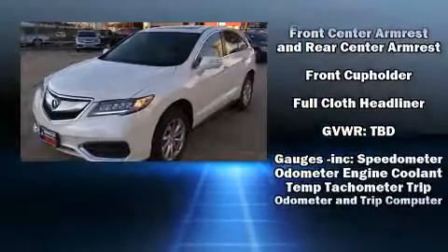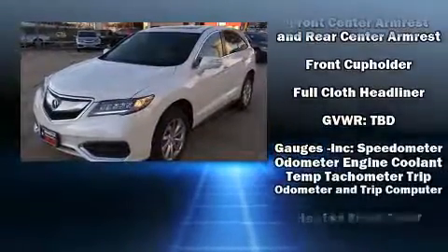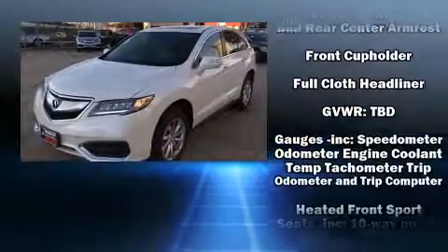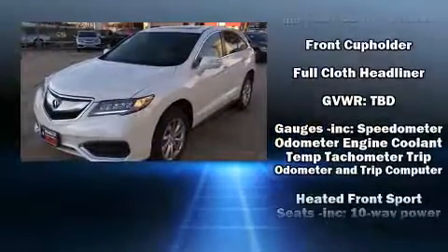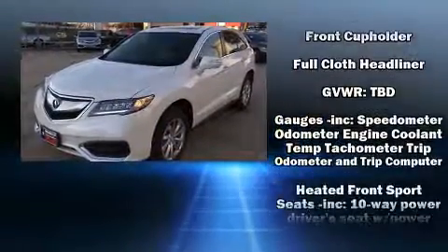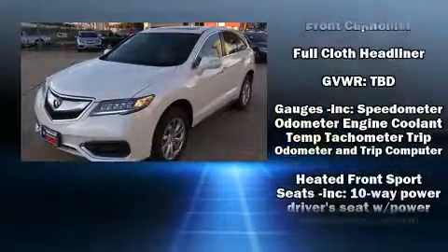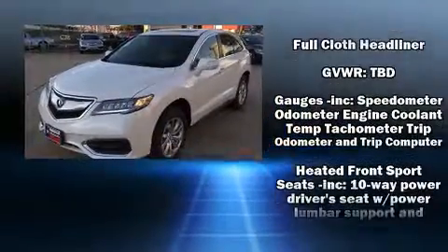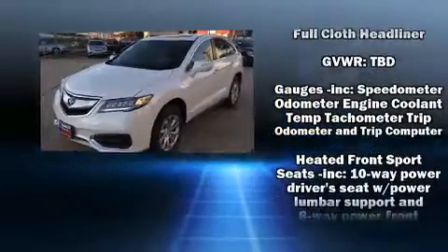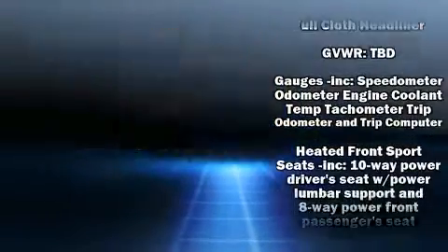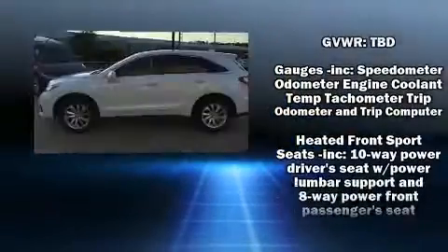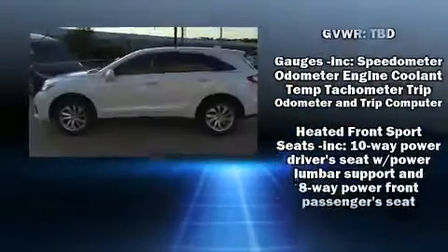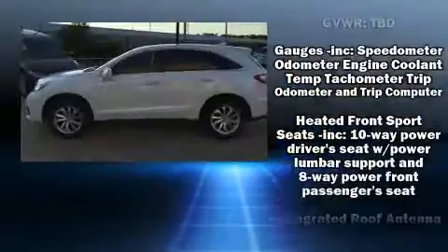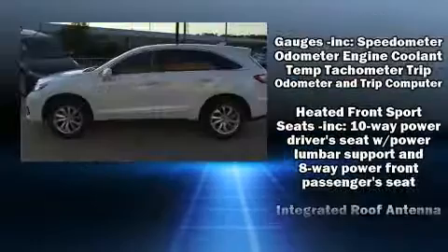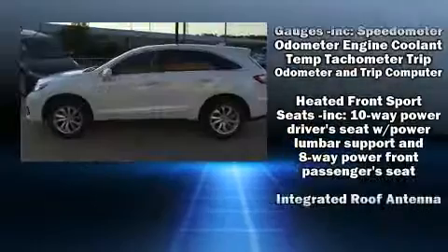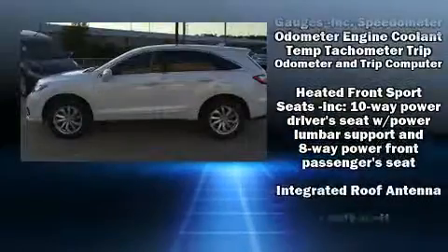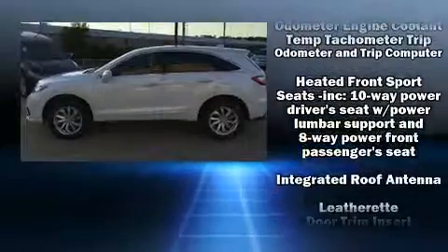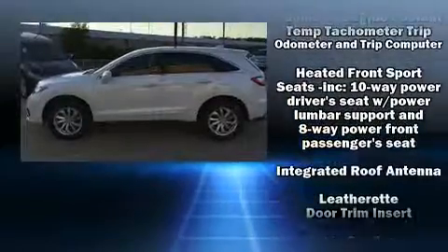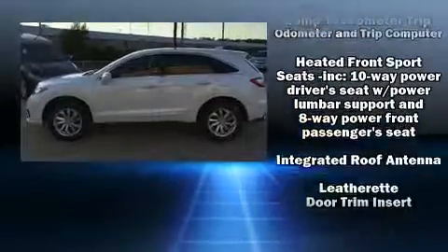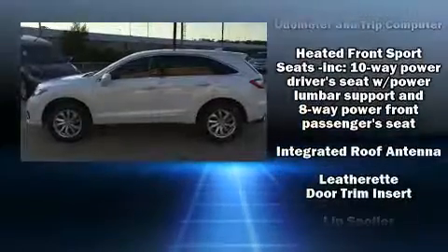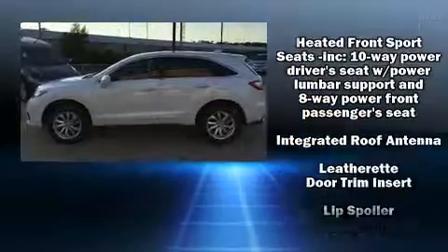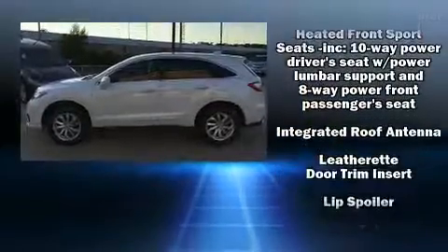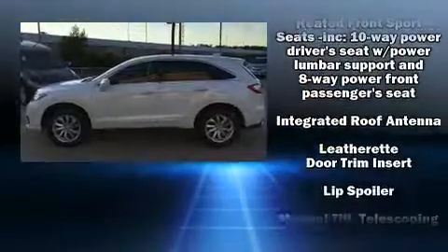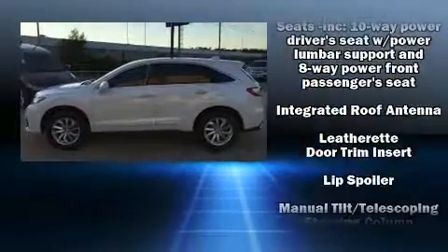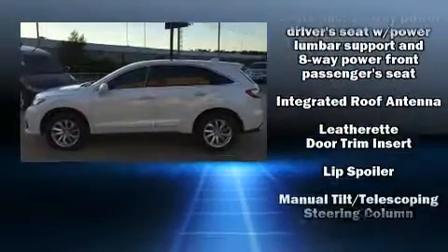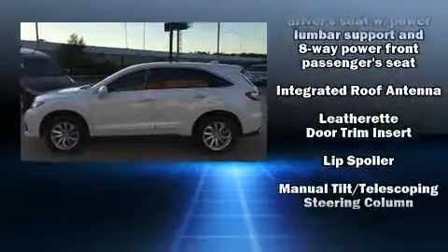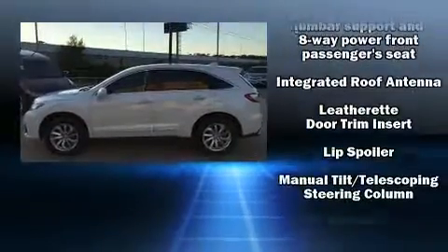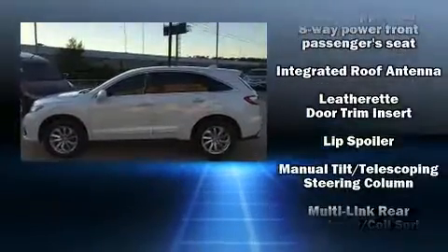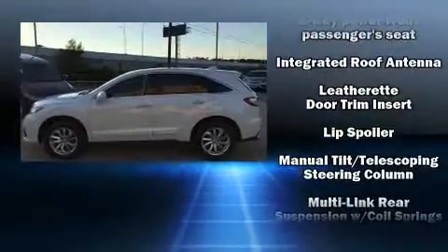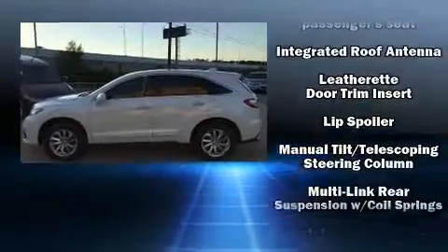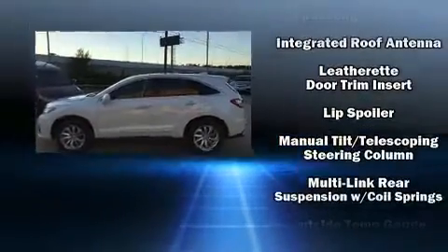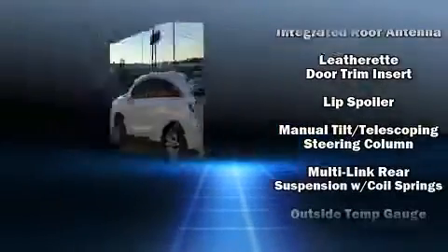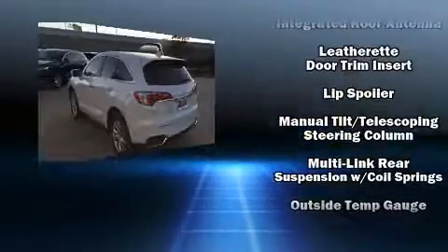Top features include power windows, heated seats, lane departure warning, and much more.